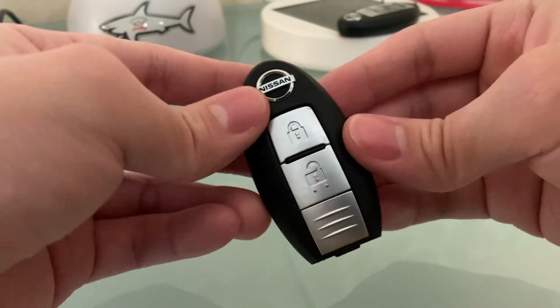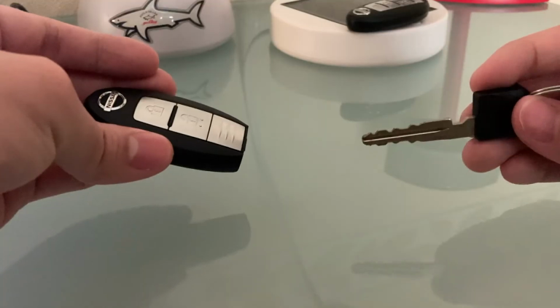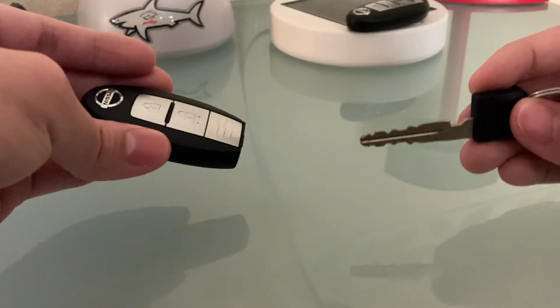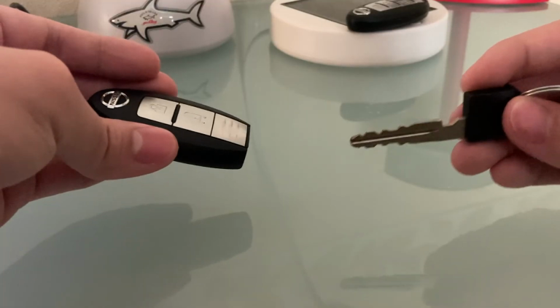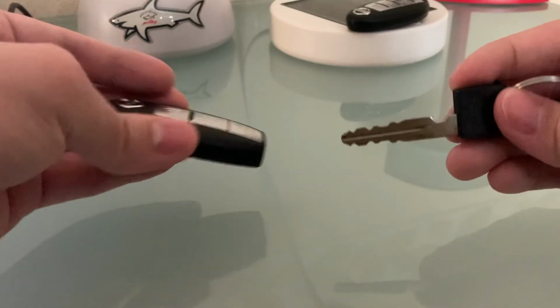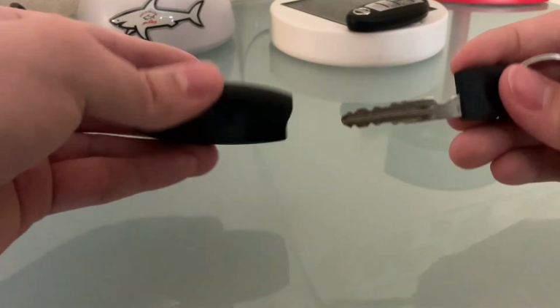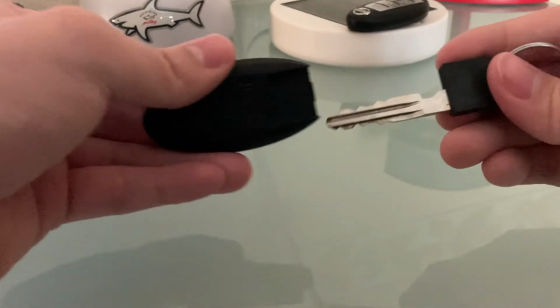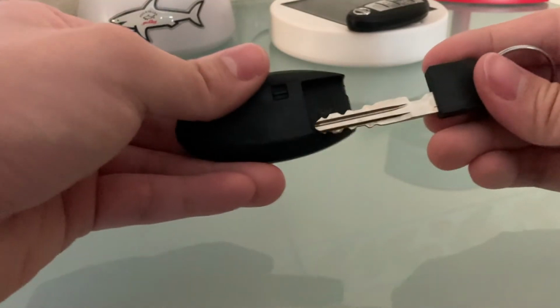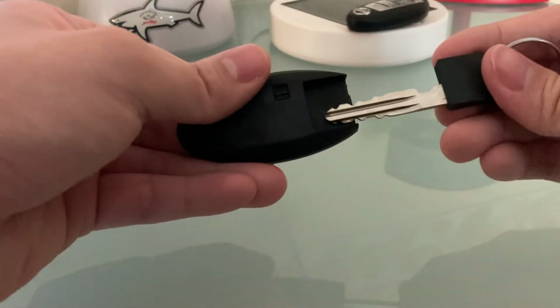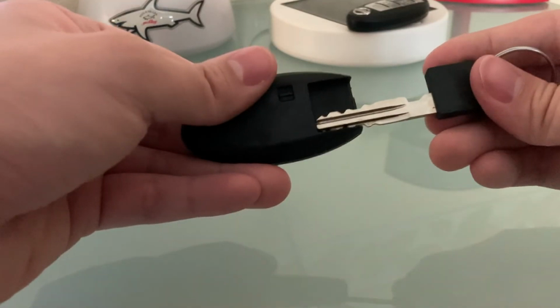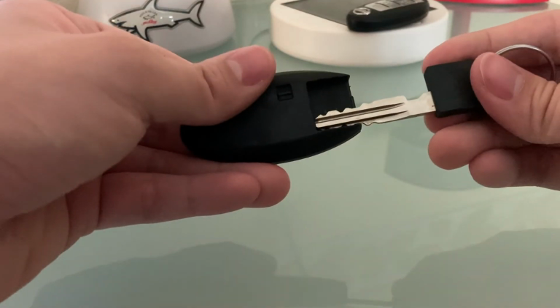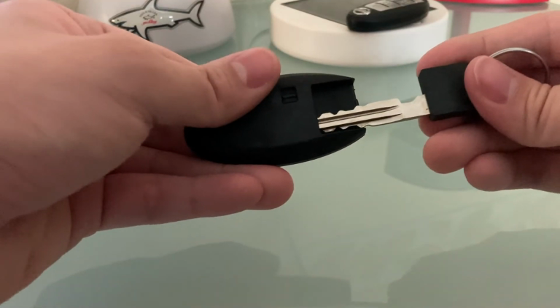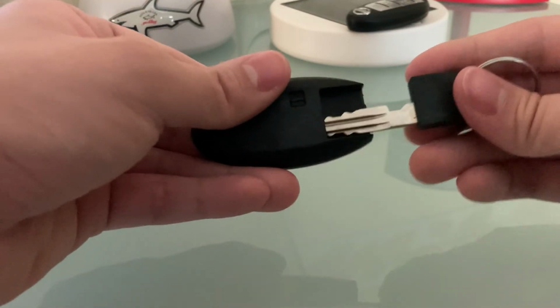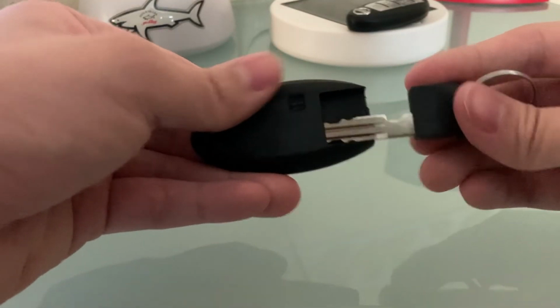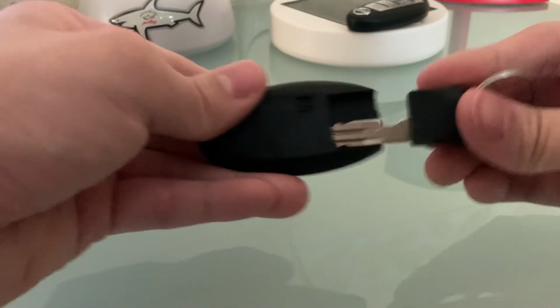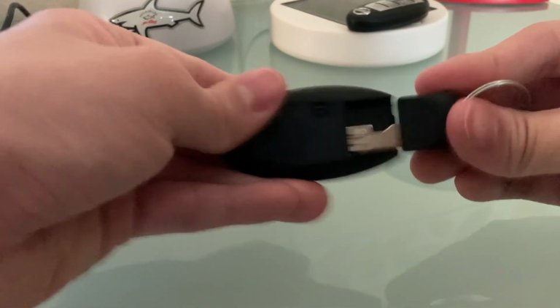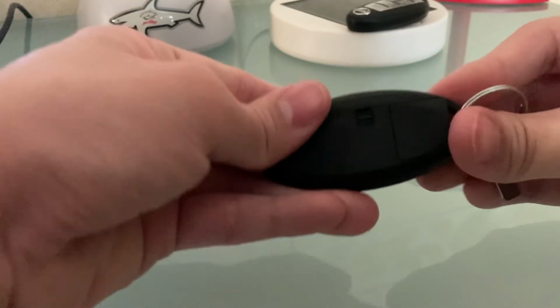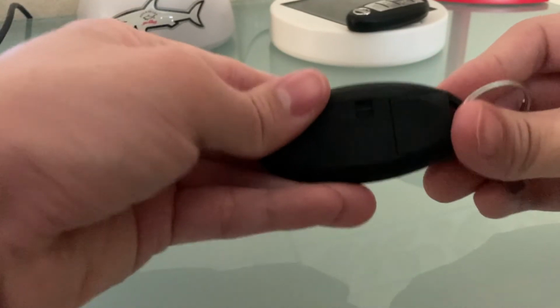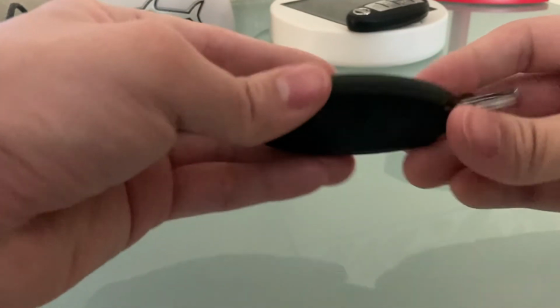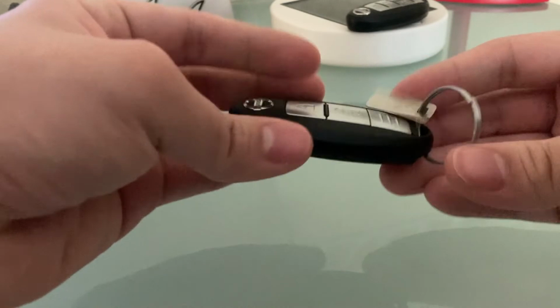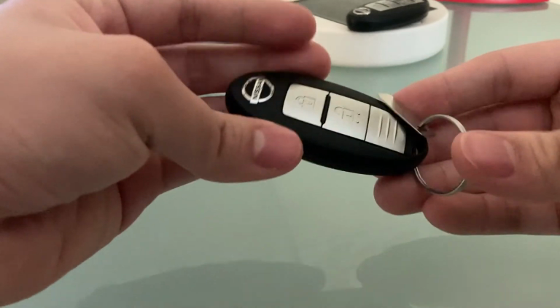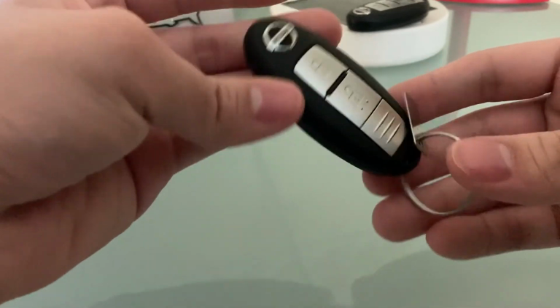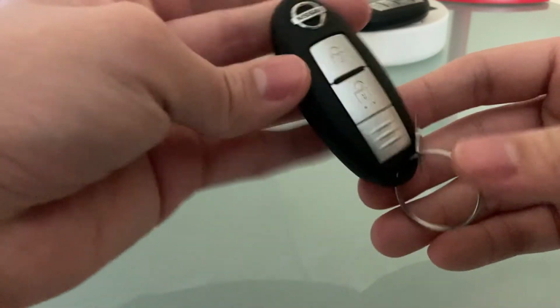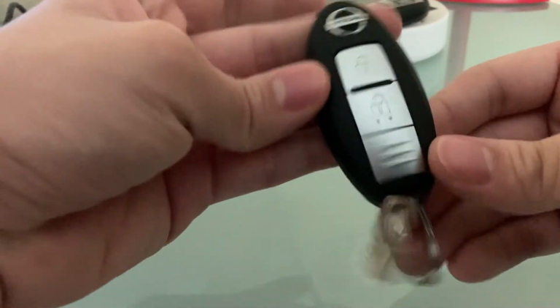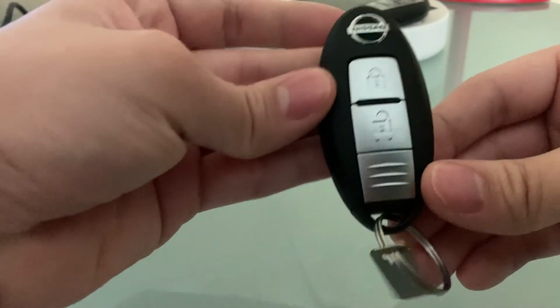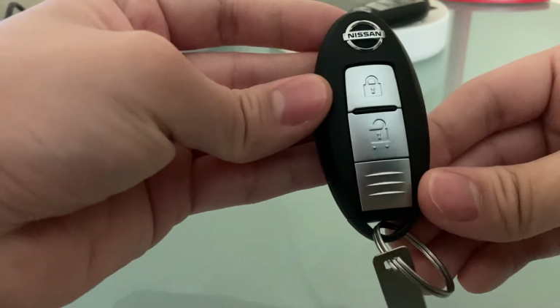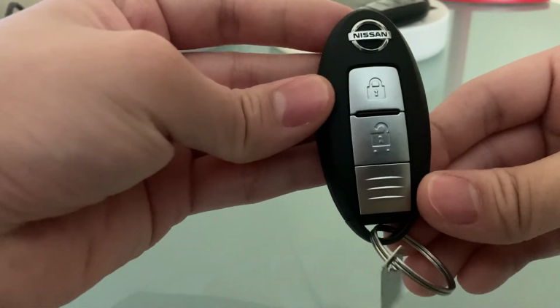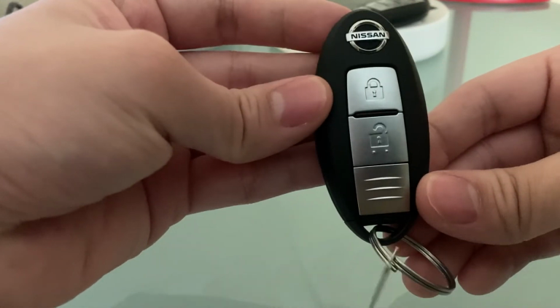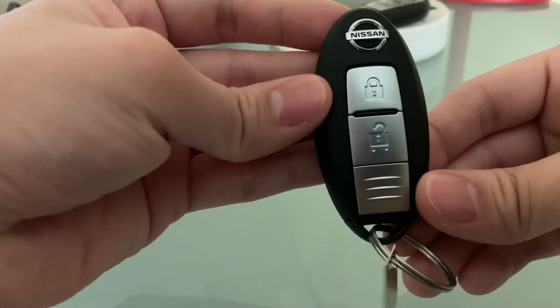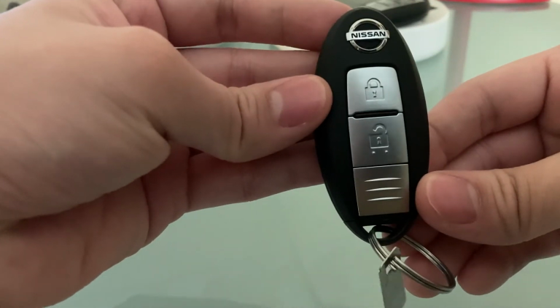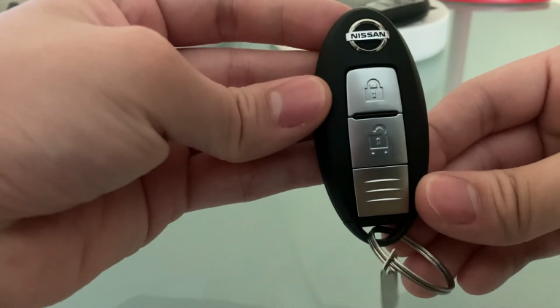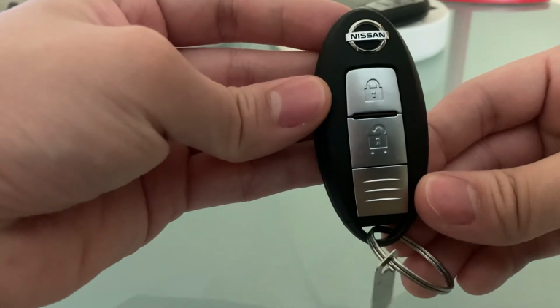After you're all set, you put the key back in the case like so. And there you go, it is done.